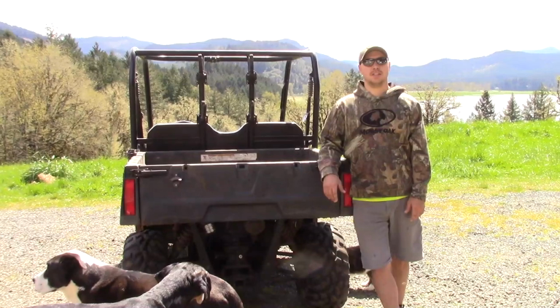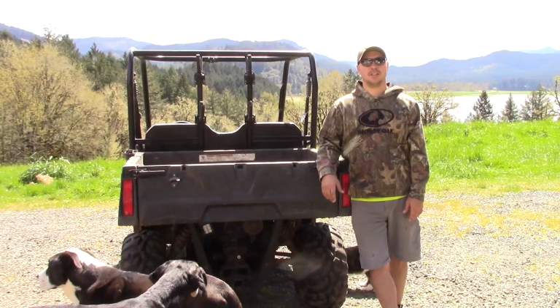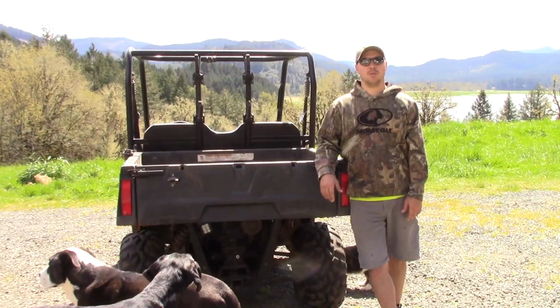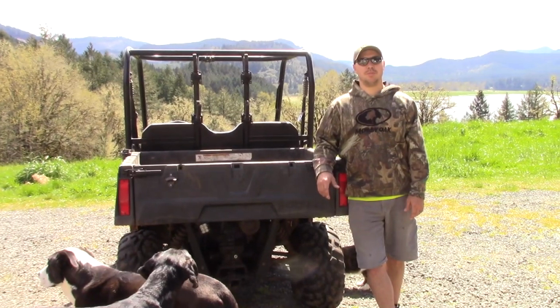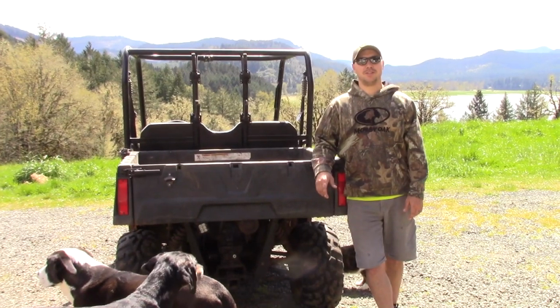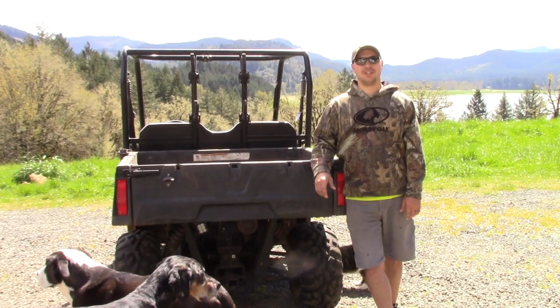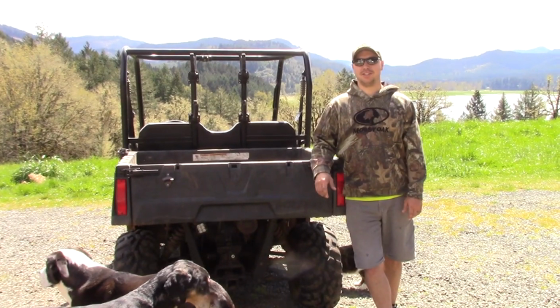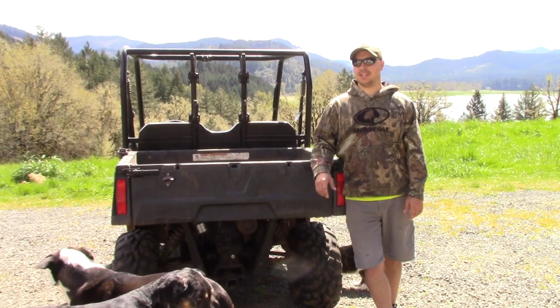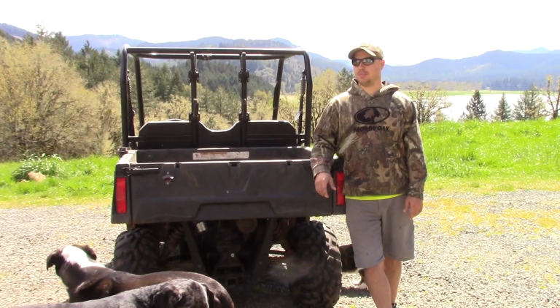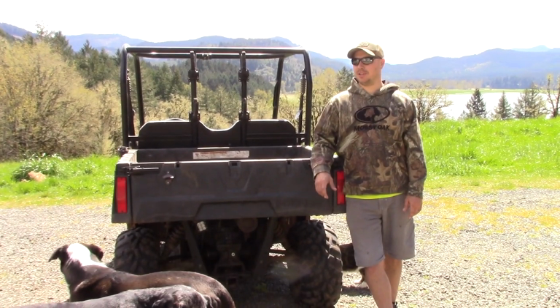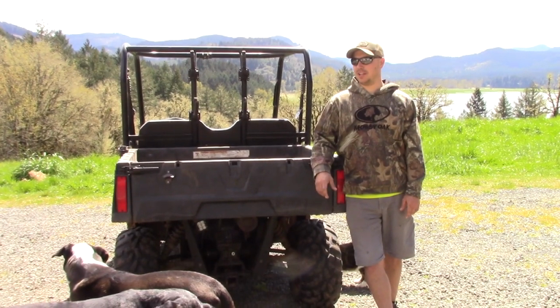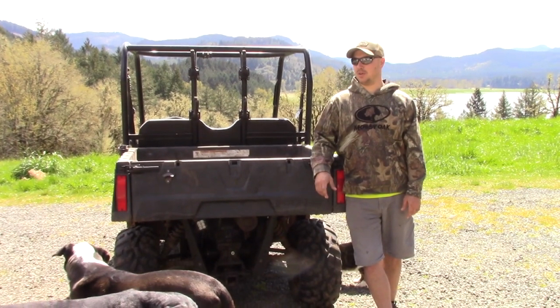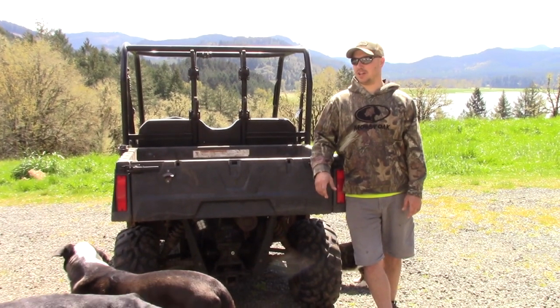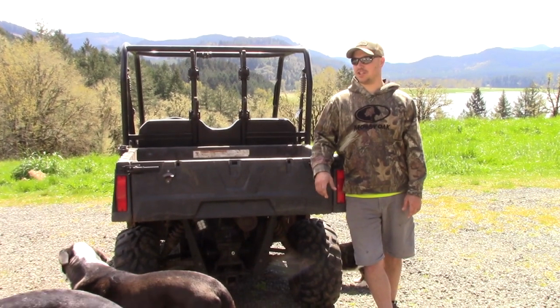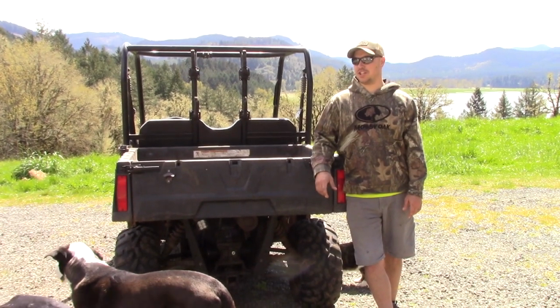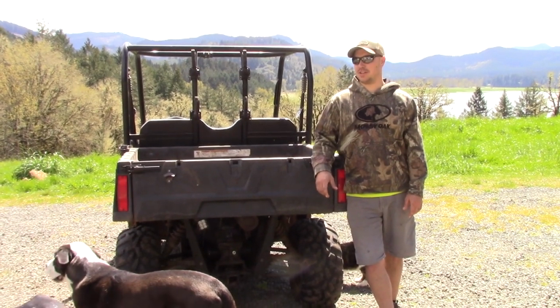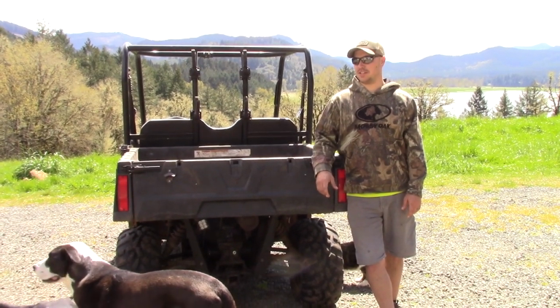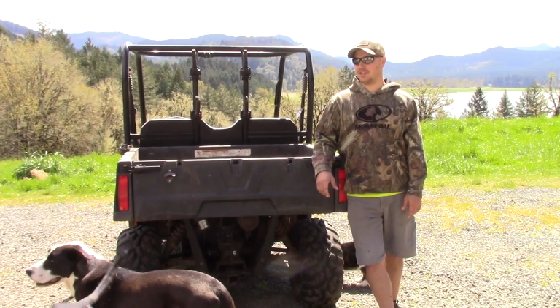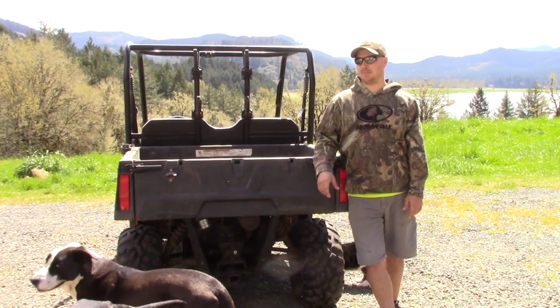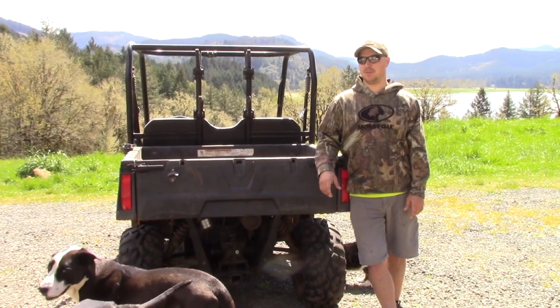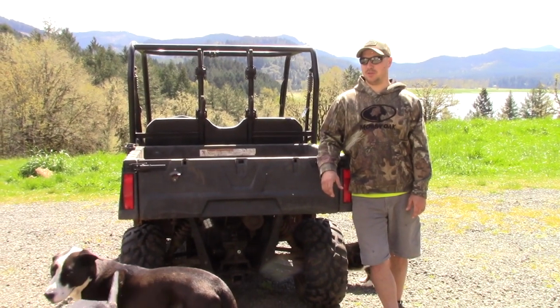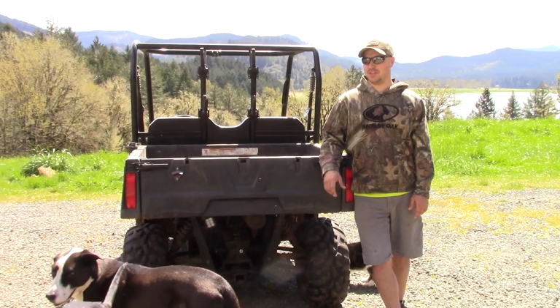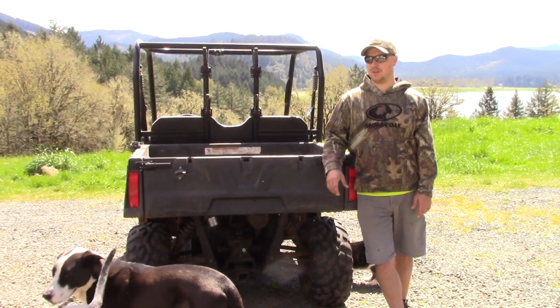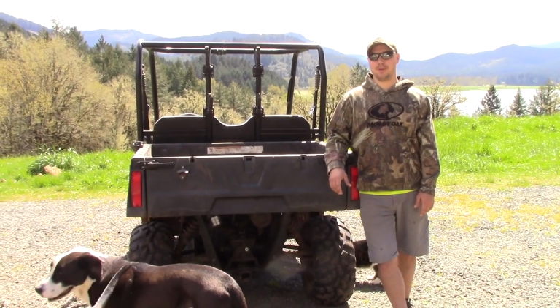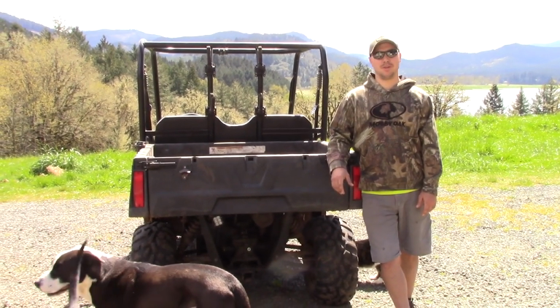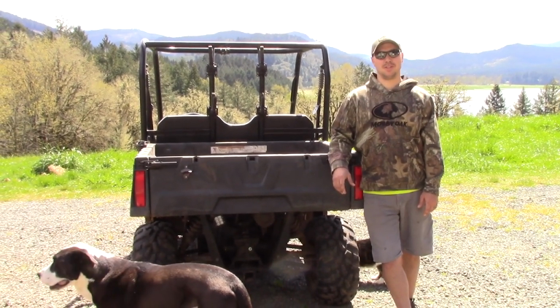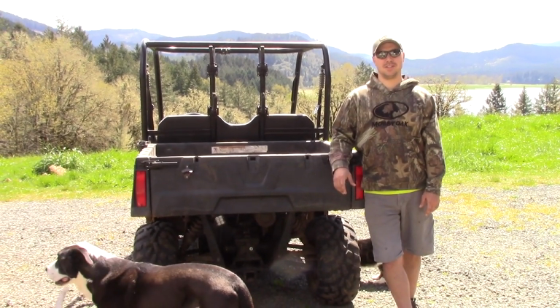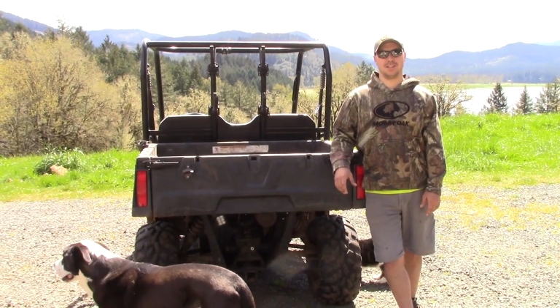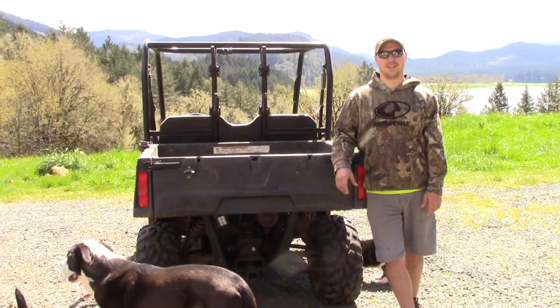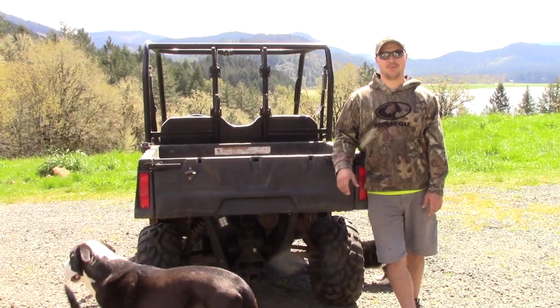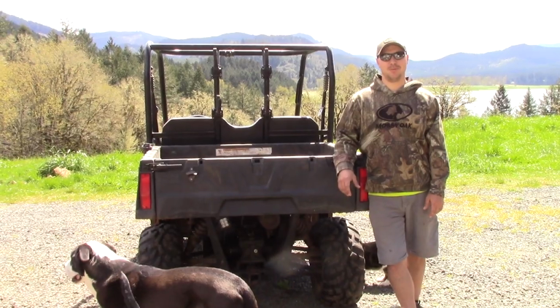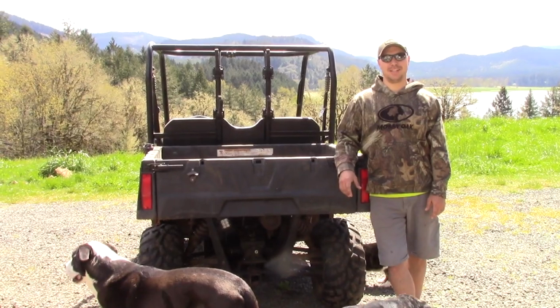Welcome back to our channel. Today we're building a low-cost chicken tractor capable of holding 100 meat birds. Let's take a look at what we need.